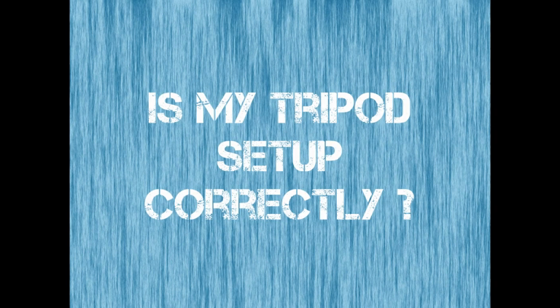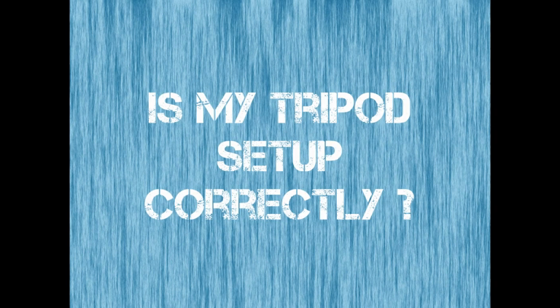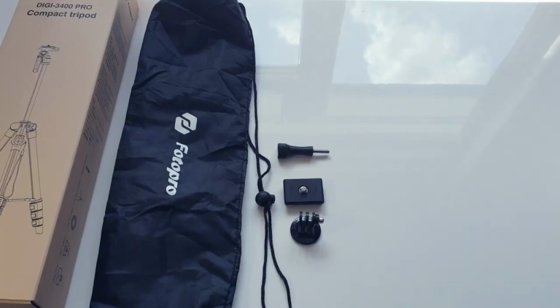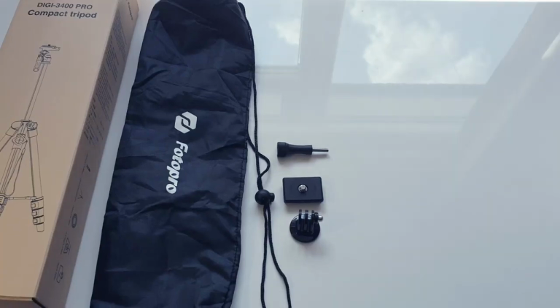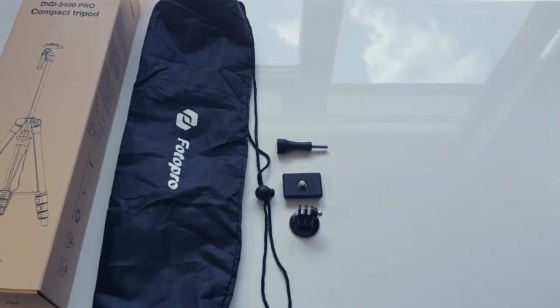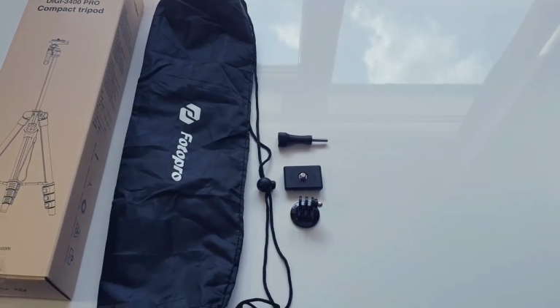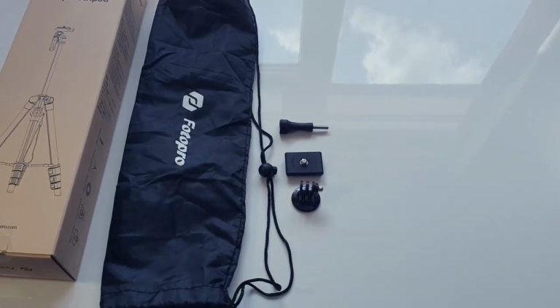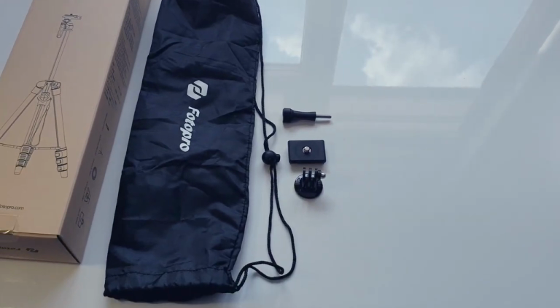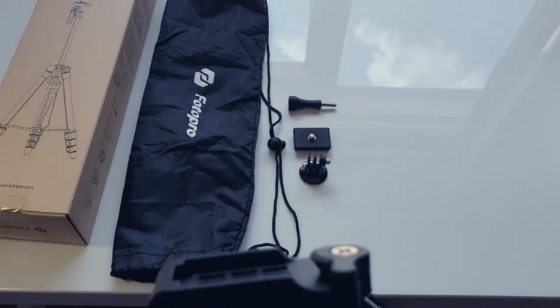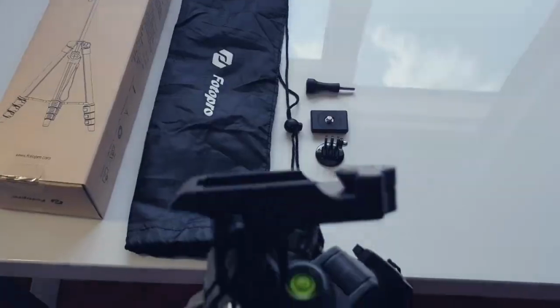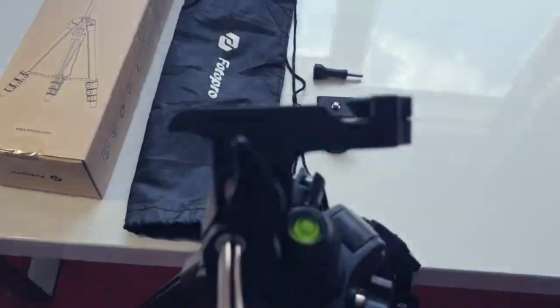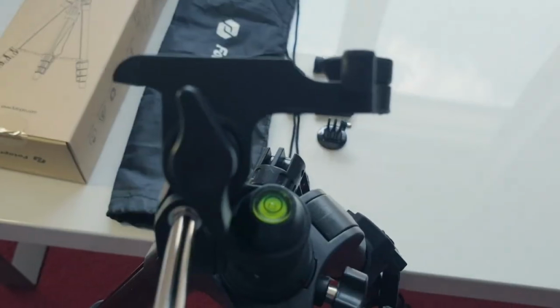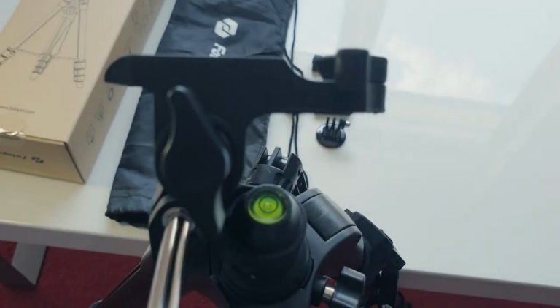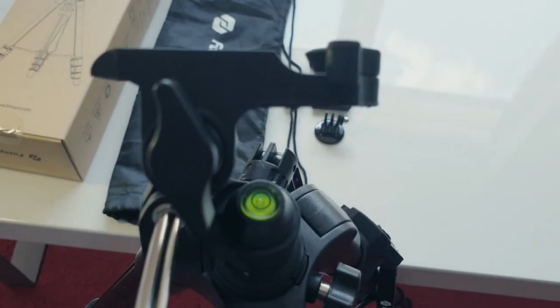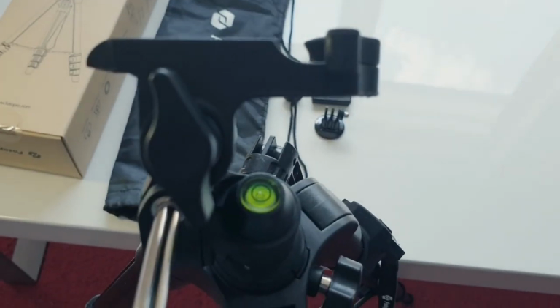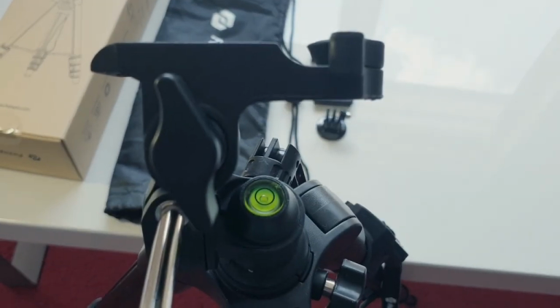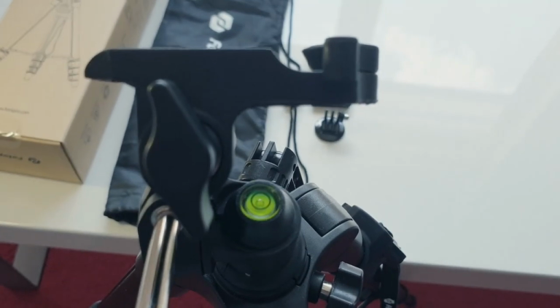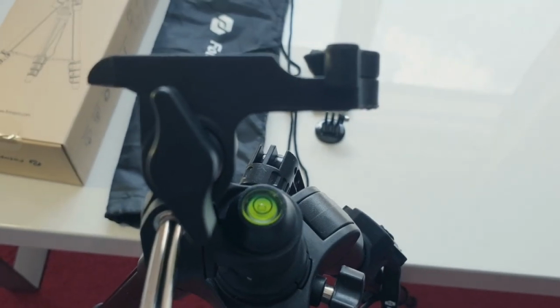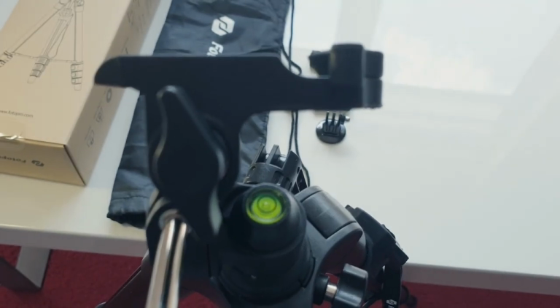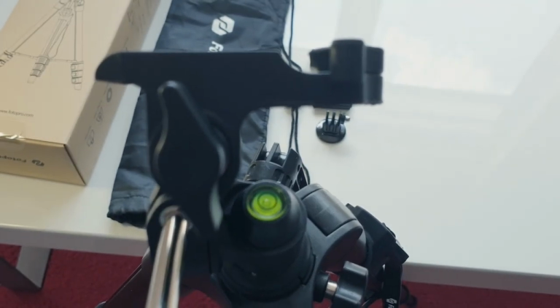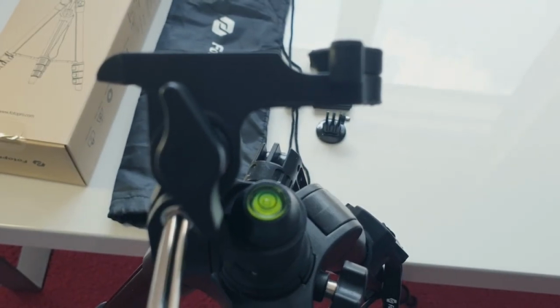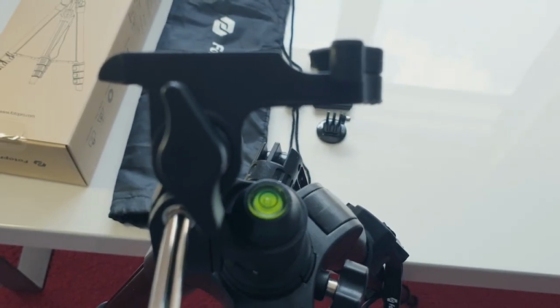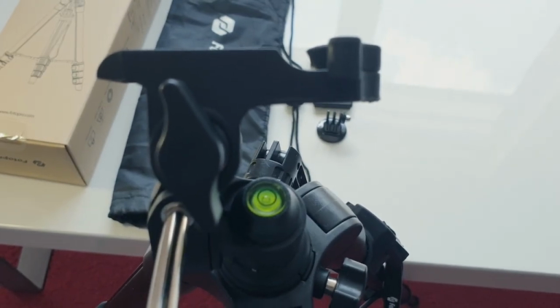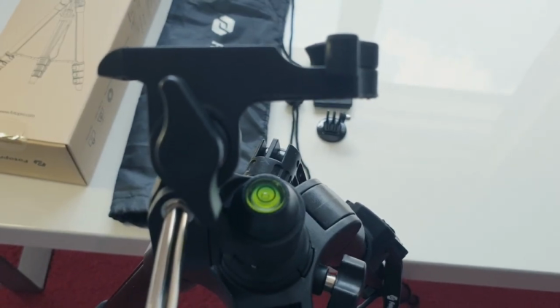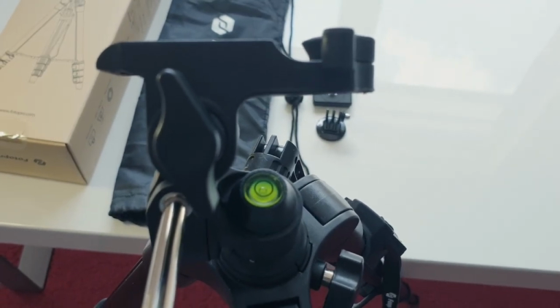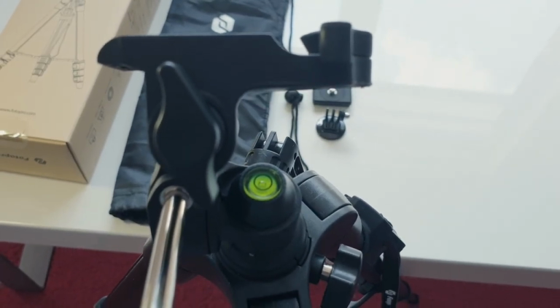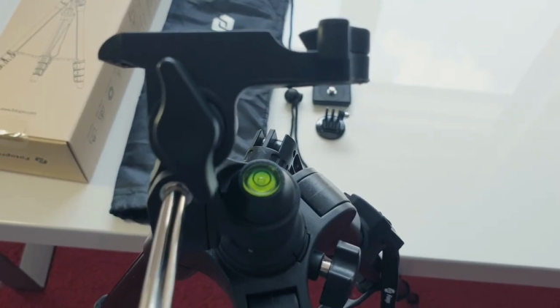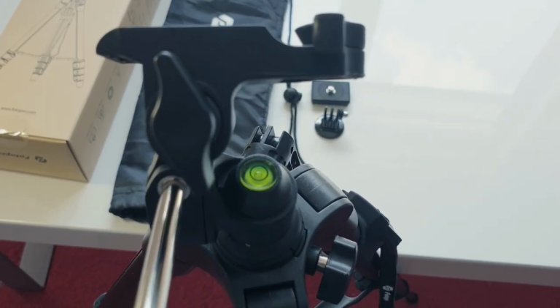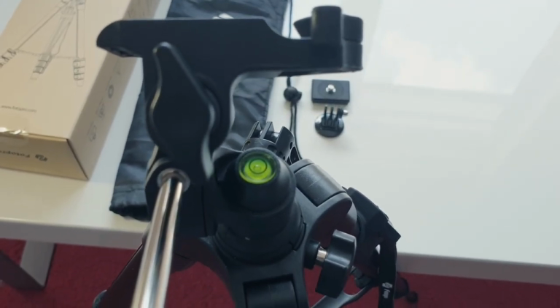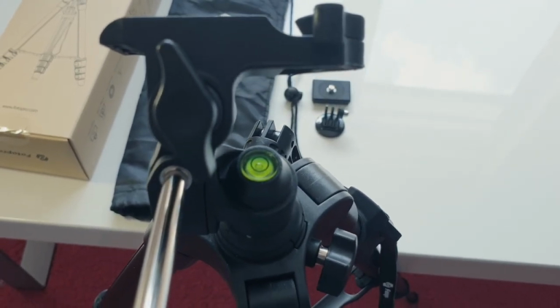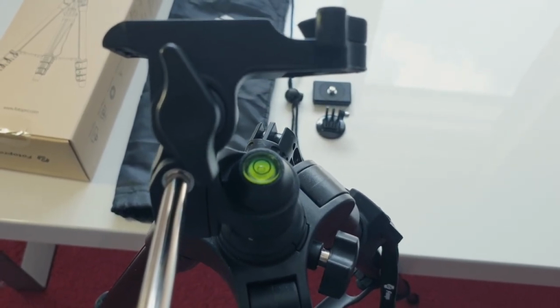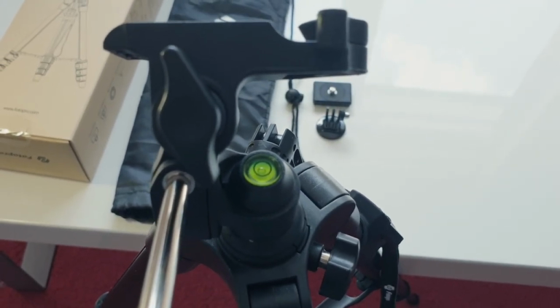On the tripod there is a bubble level that shows whether the tripod is balanced correctly or not.